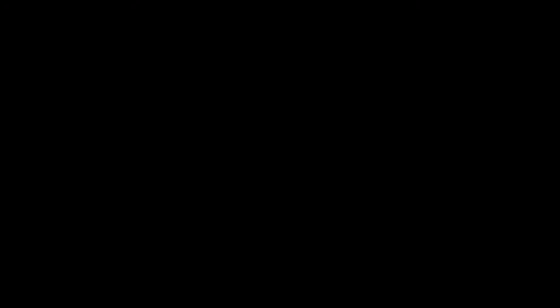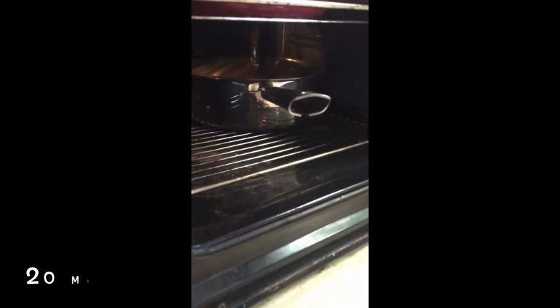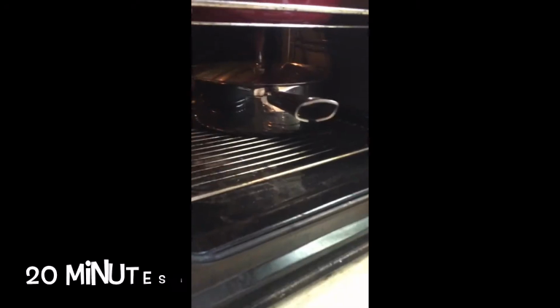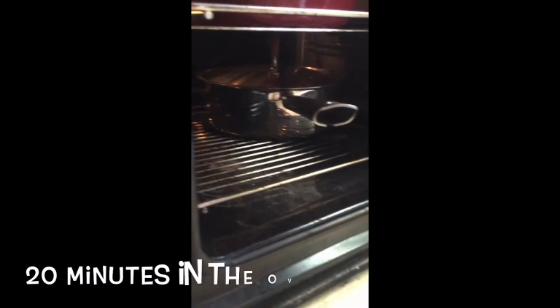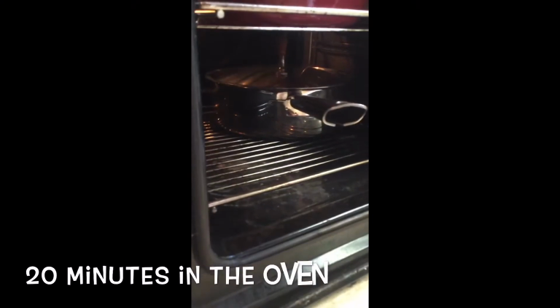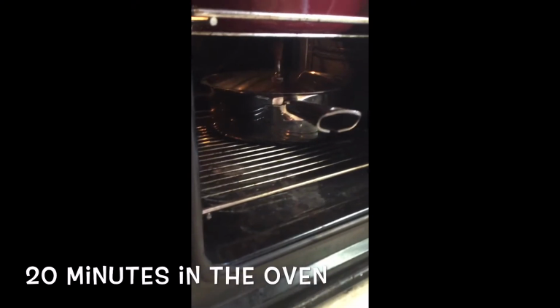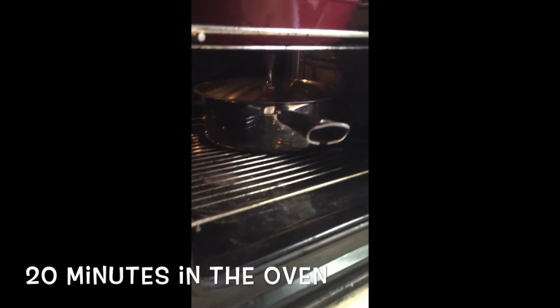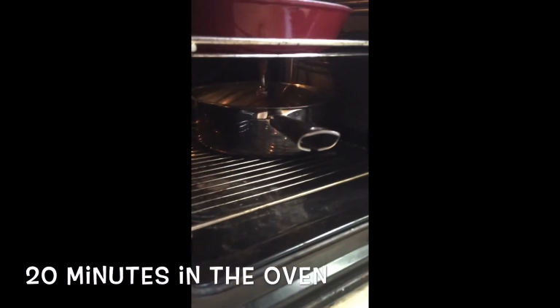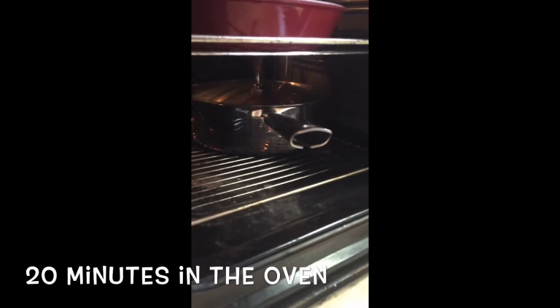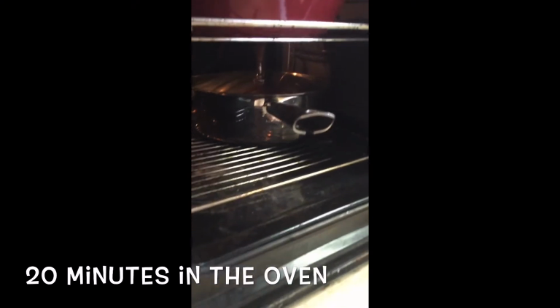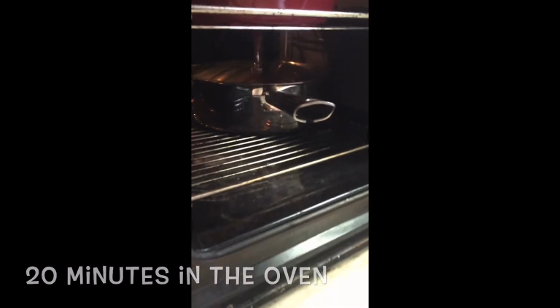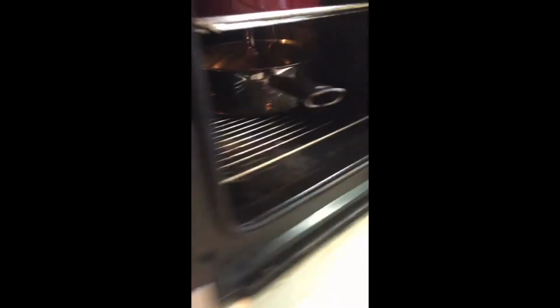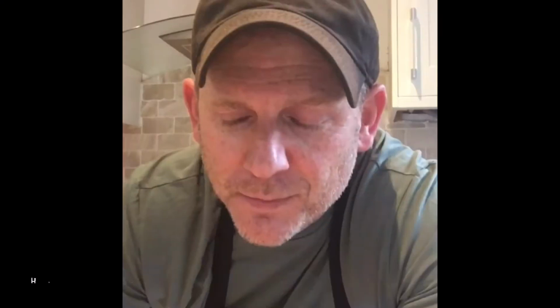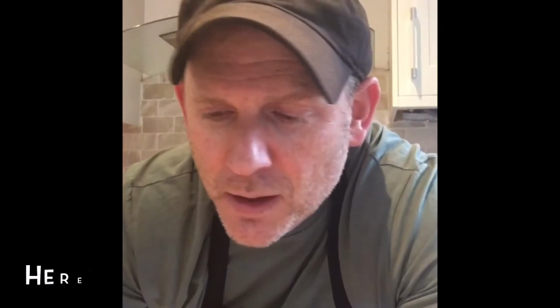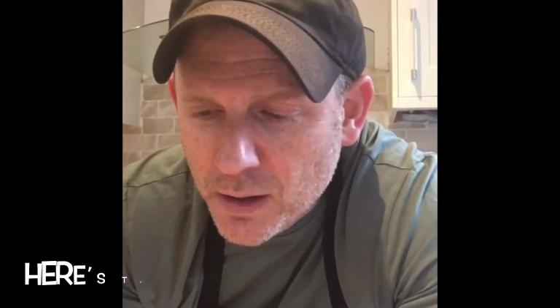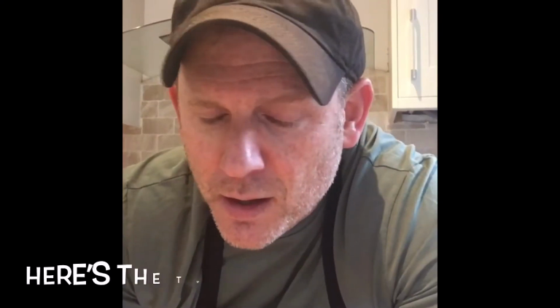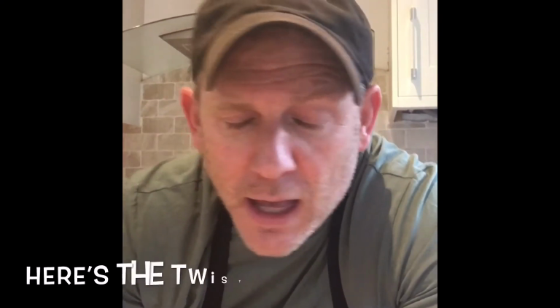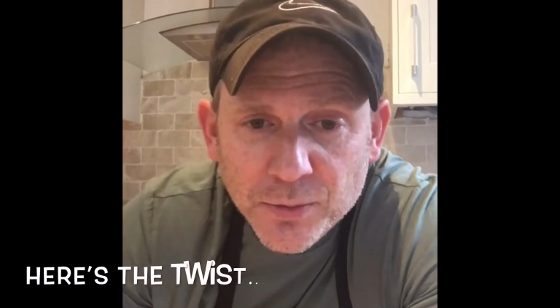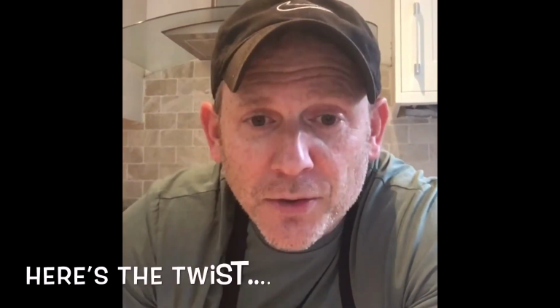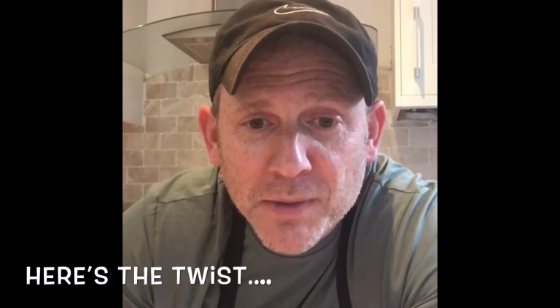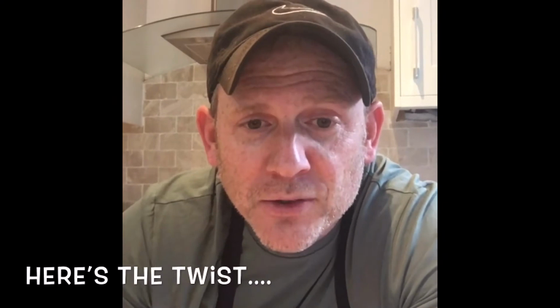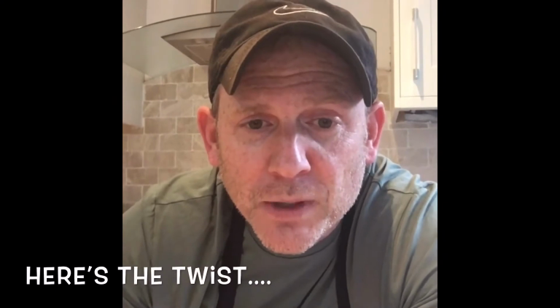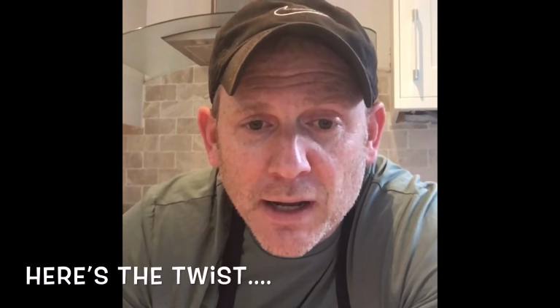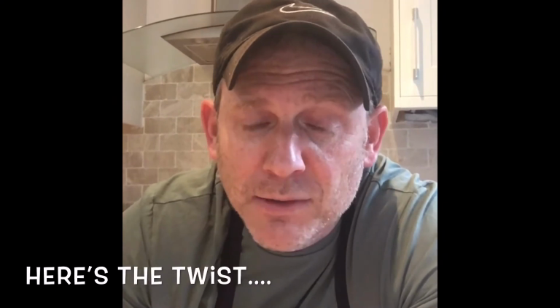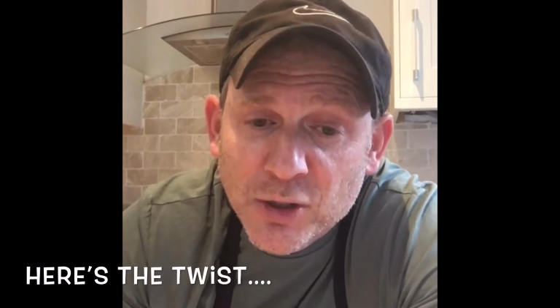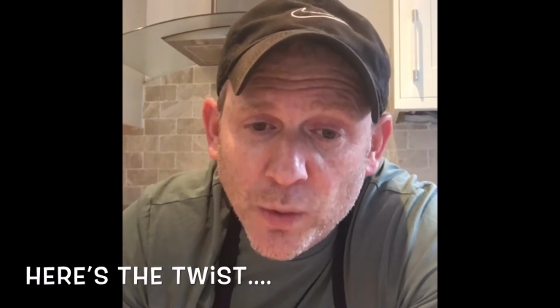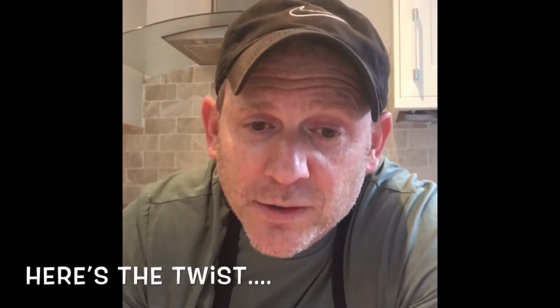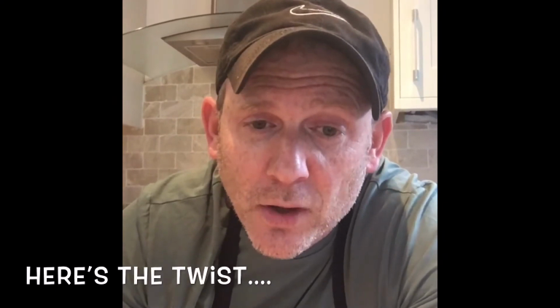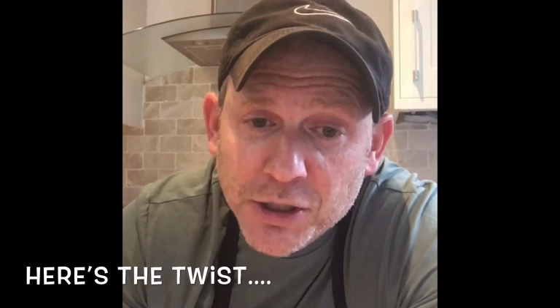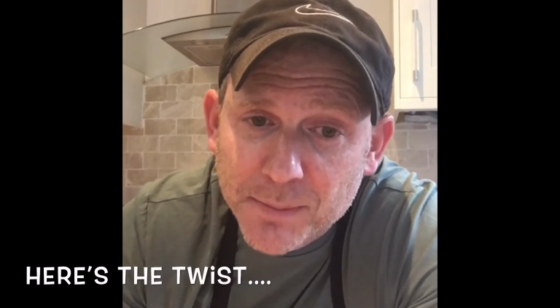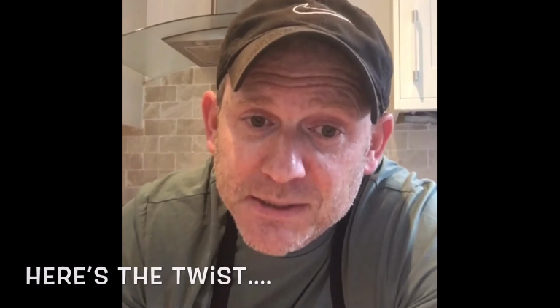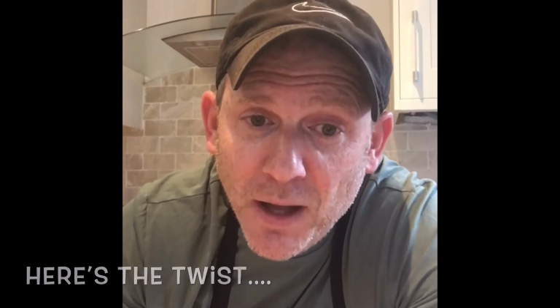I'm covering the rice. Pop that in the oven for 20 minutes. As we've got the mince, we're going to have a little twist on shepherd's pie.